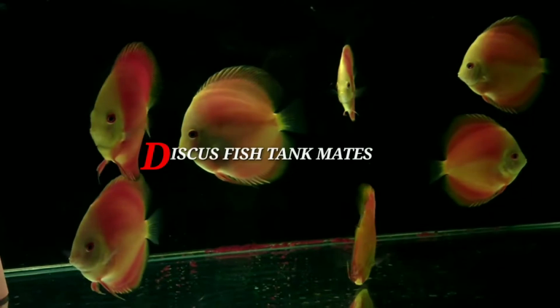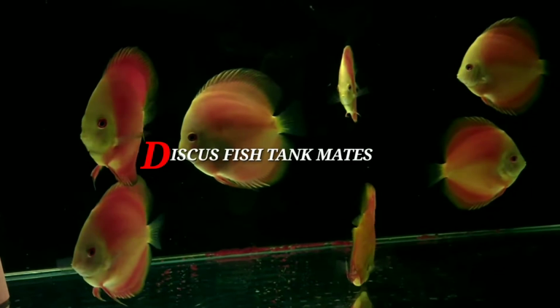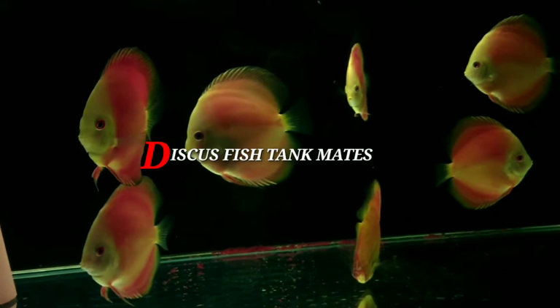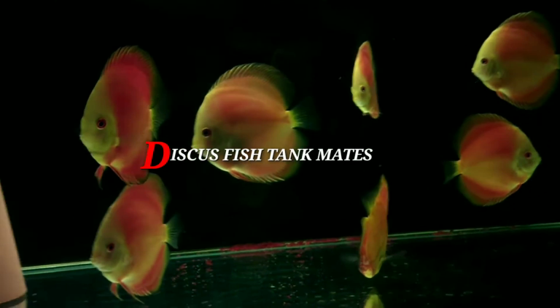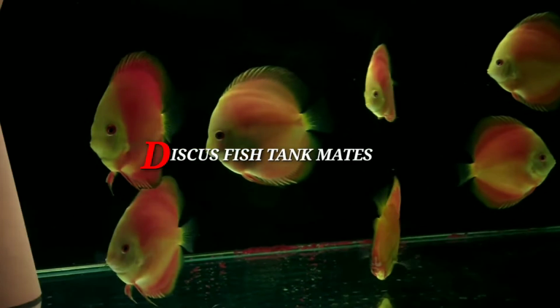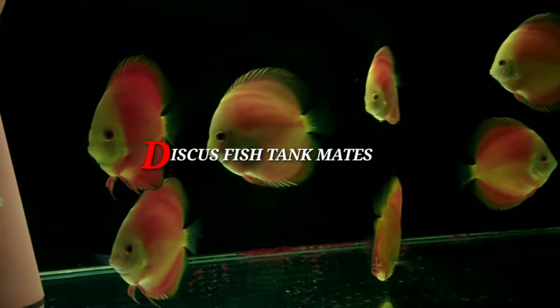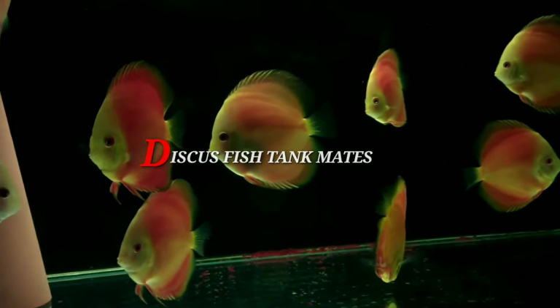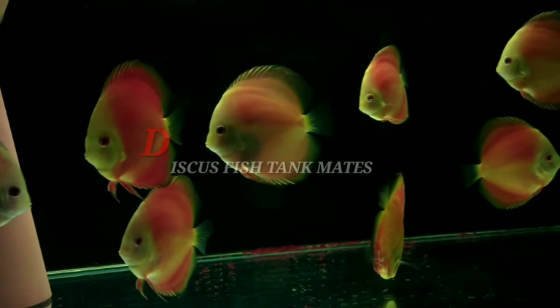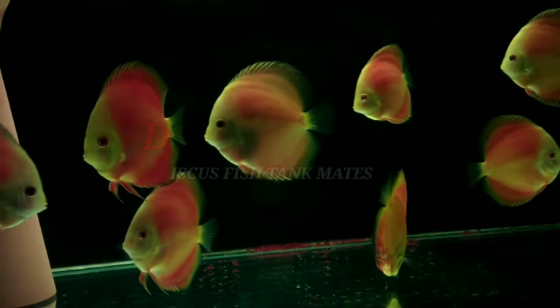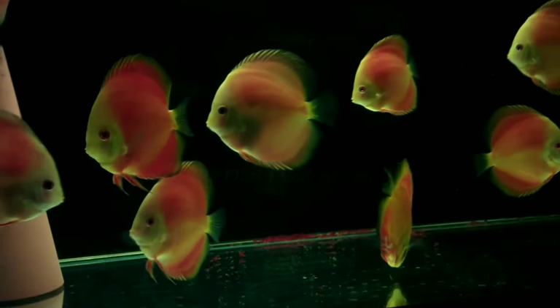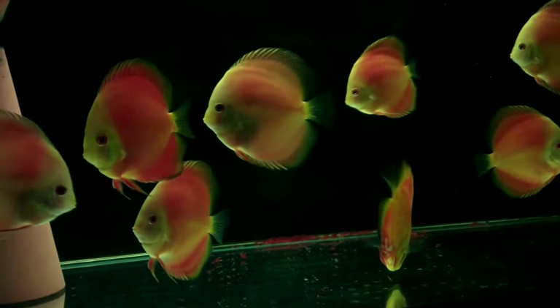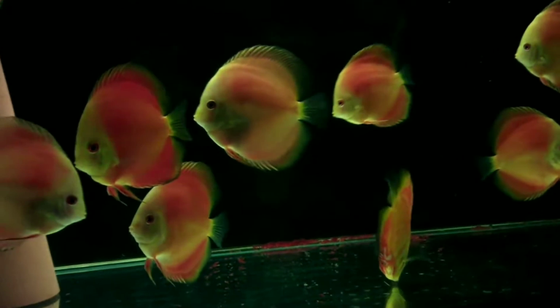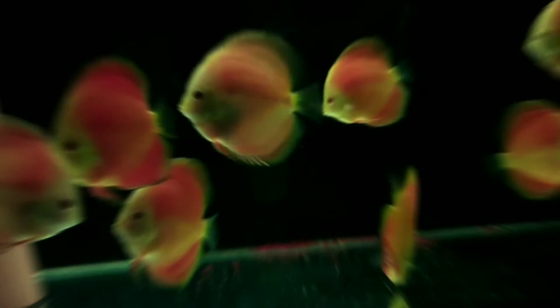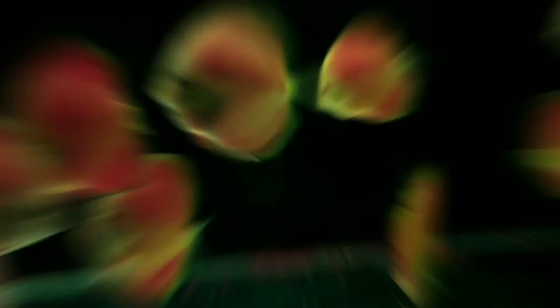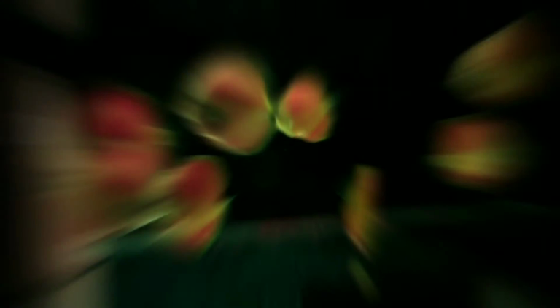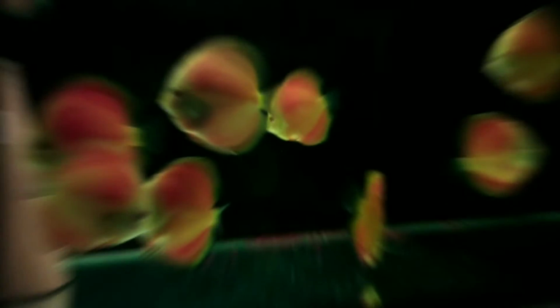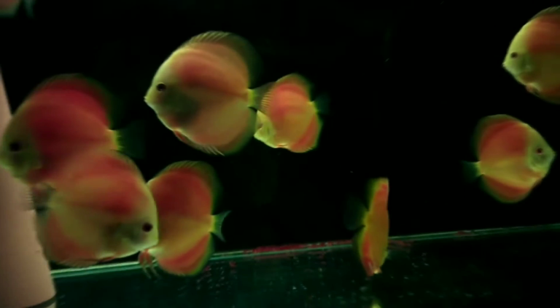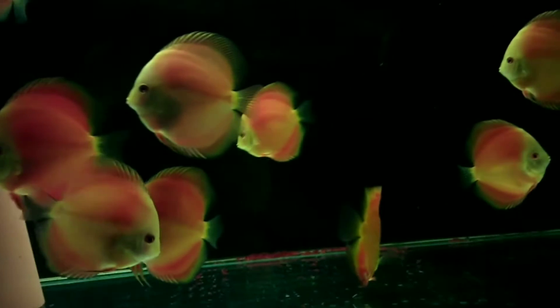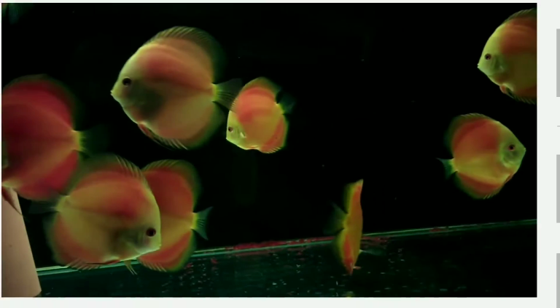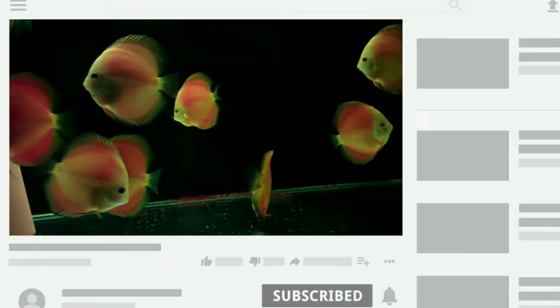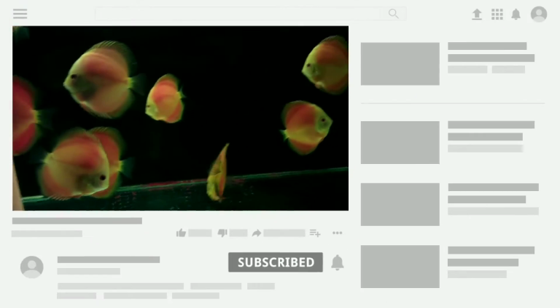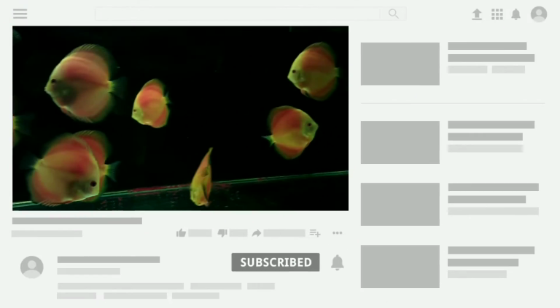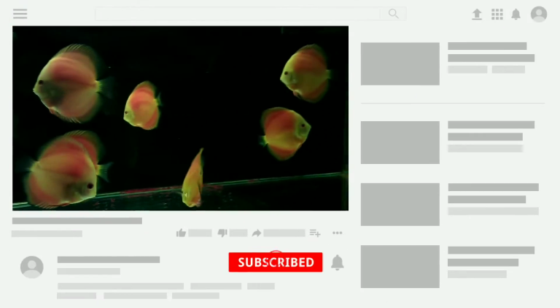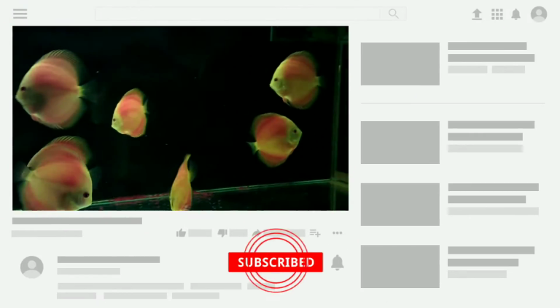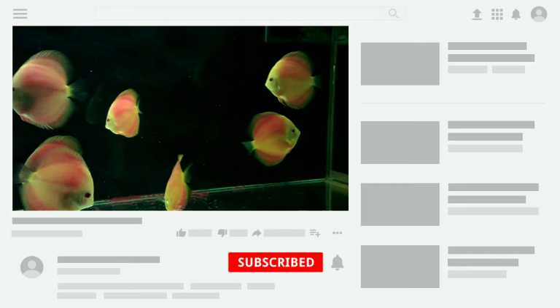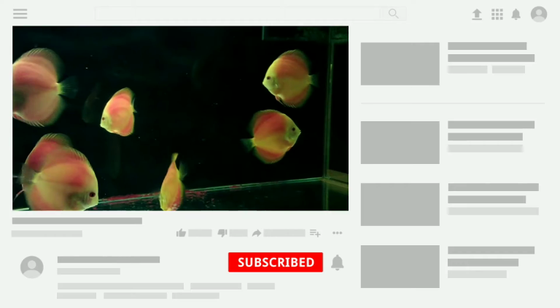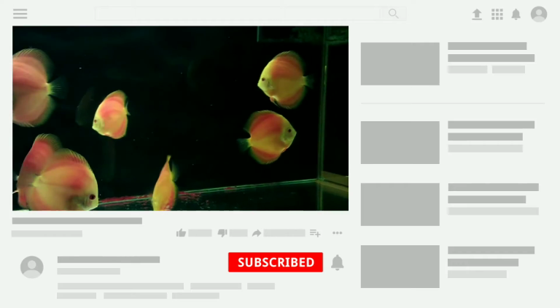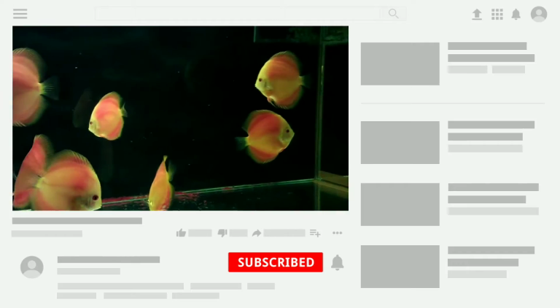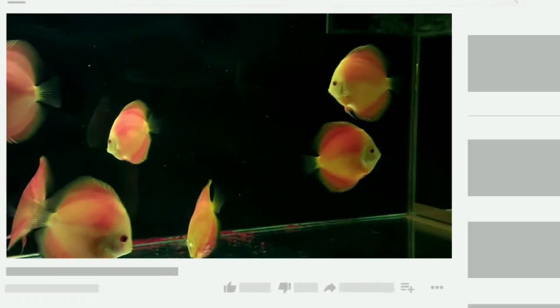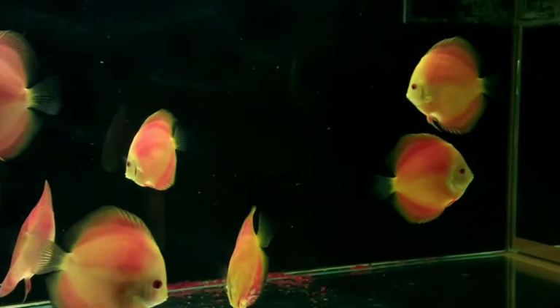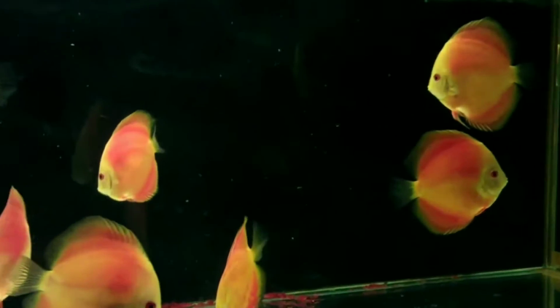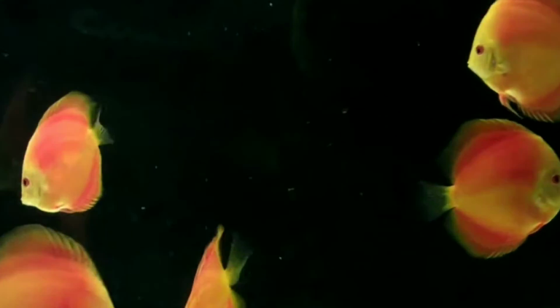Hi guys, welcome to my YouTube channel Aquafina. In this video I am going to discuss about the tank mates for your discus fish.